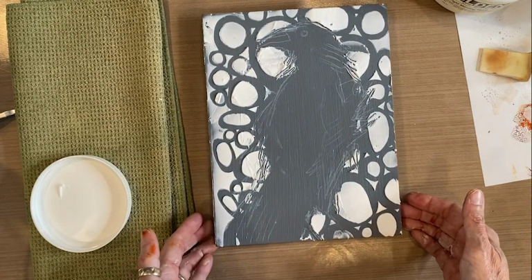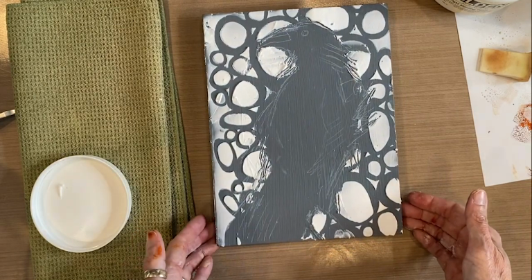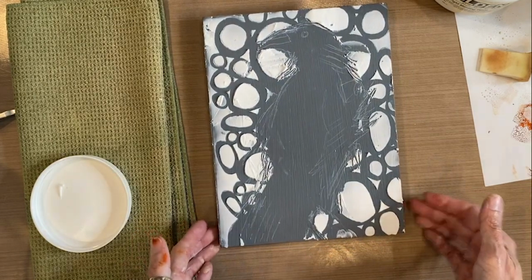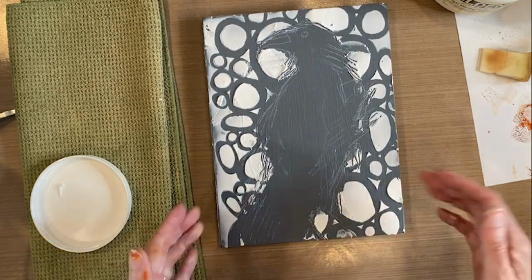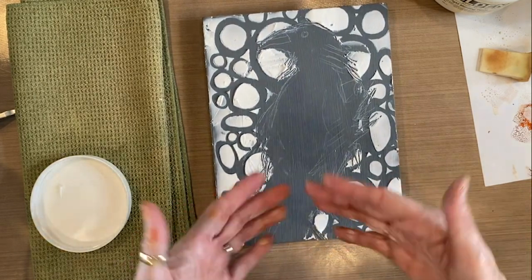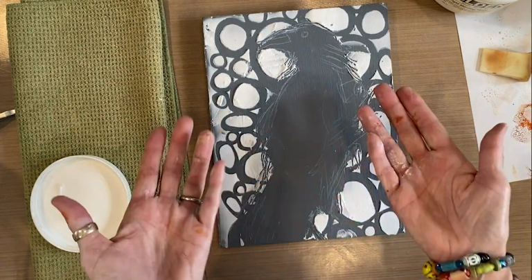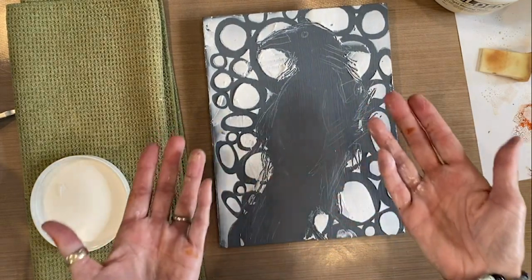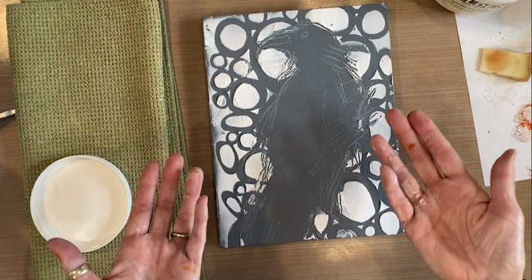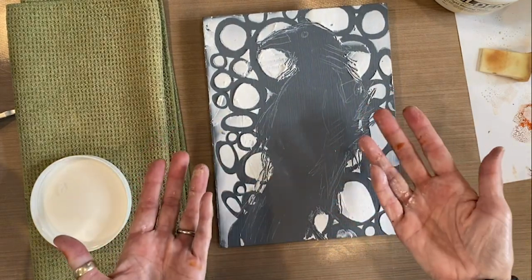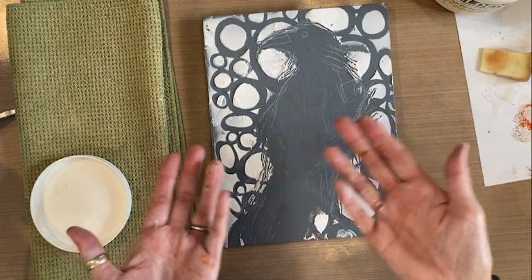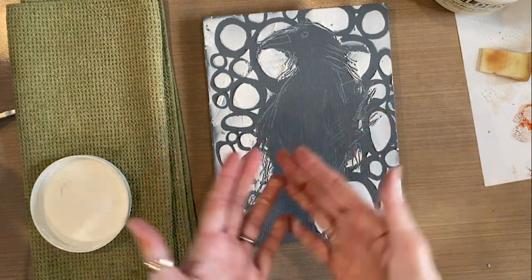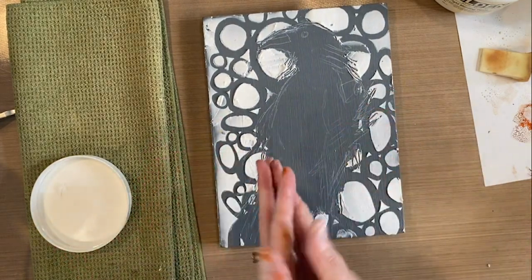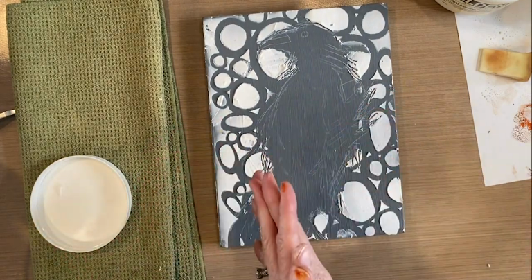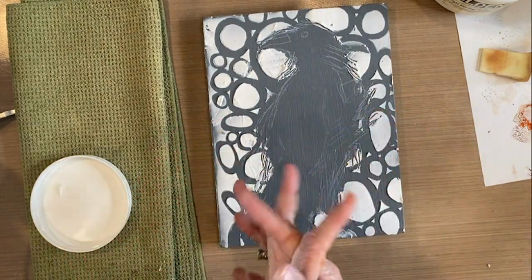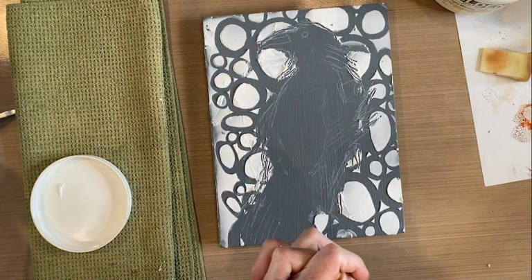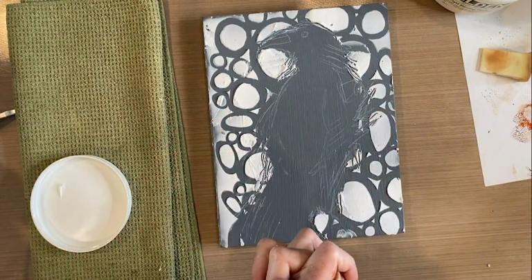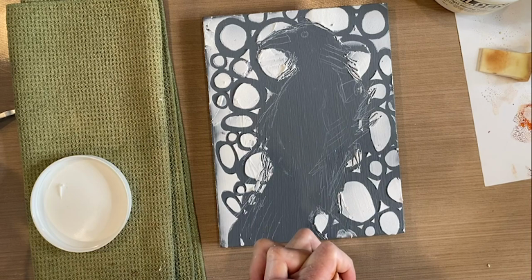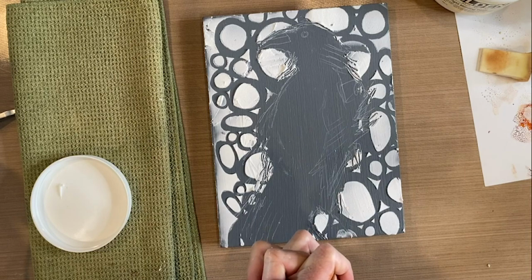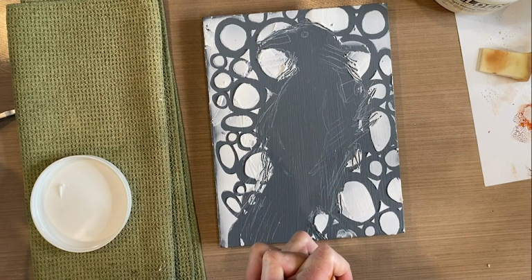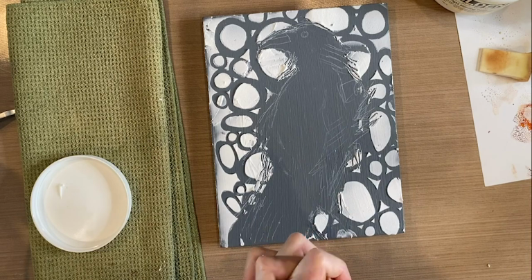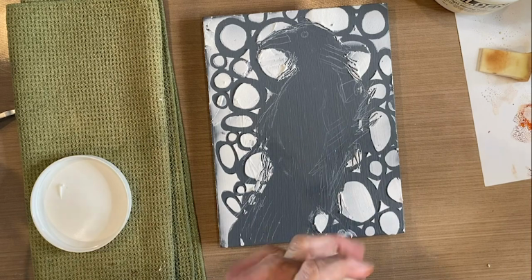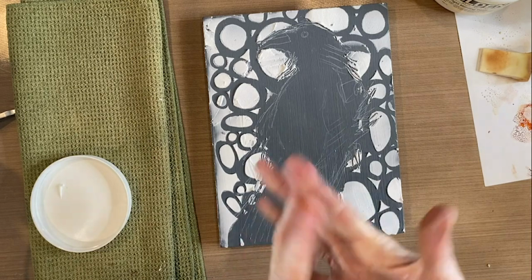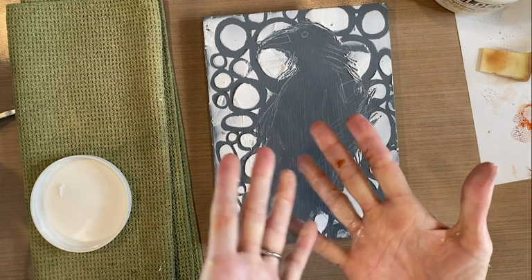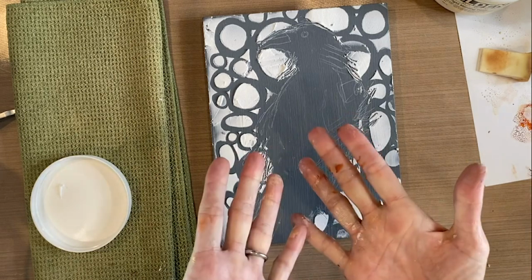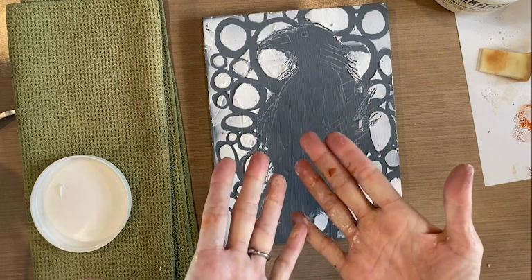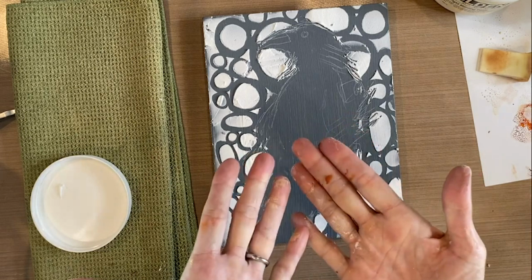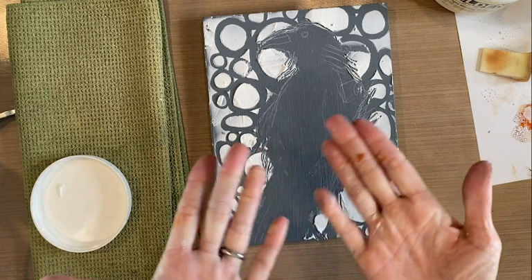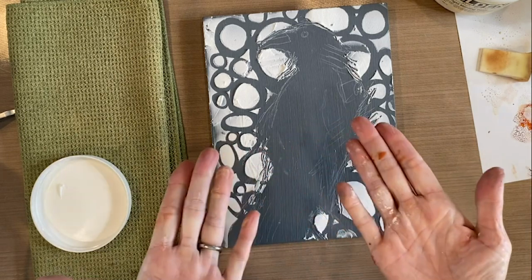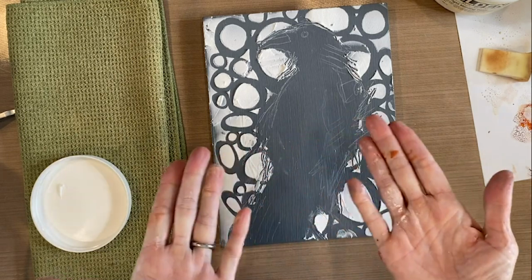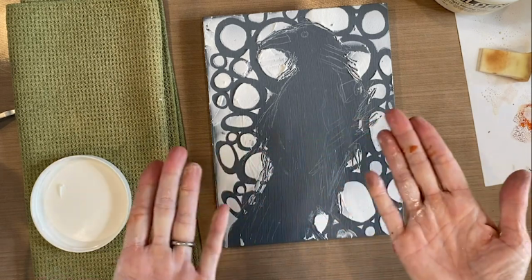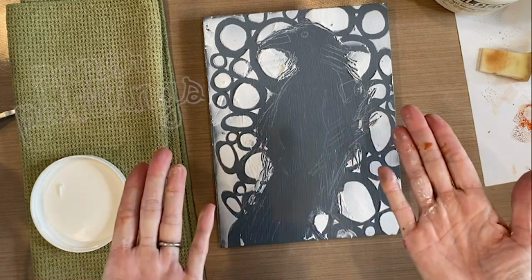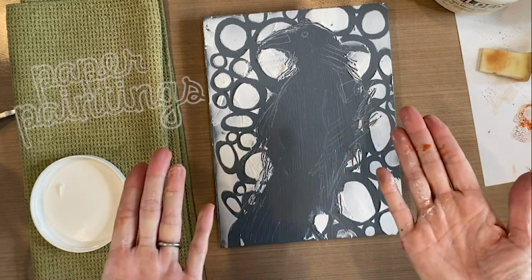So there you have another way to use fun stencils designed by me from joggles.com.